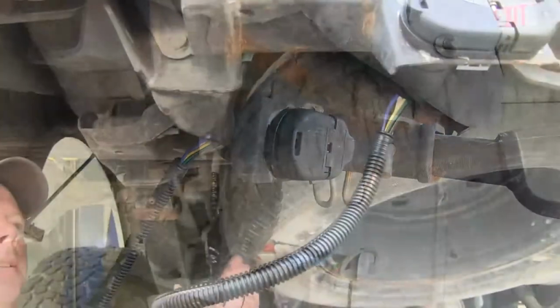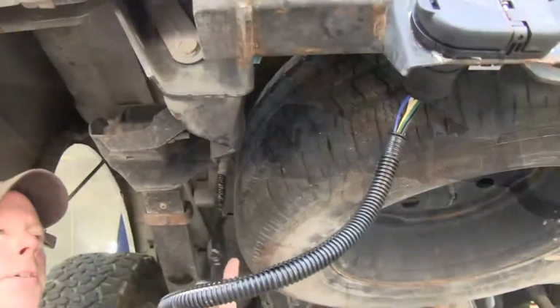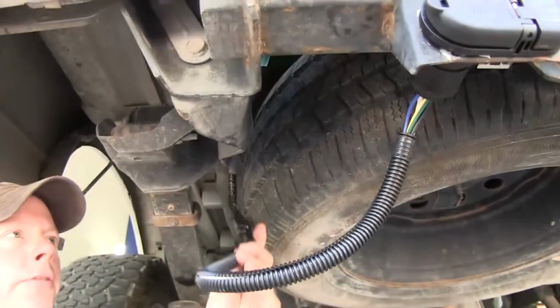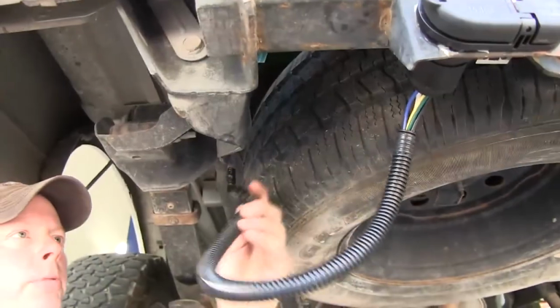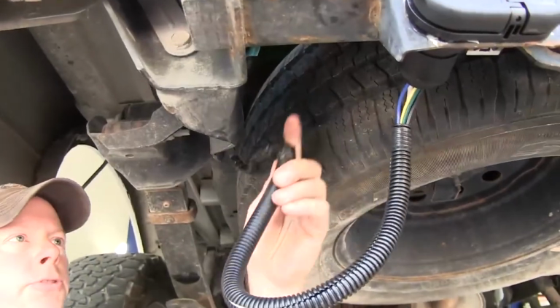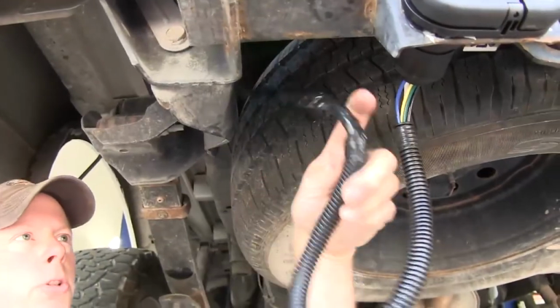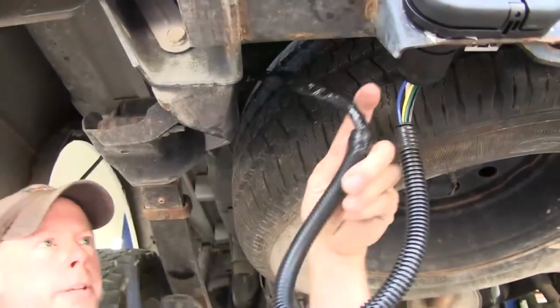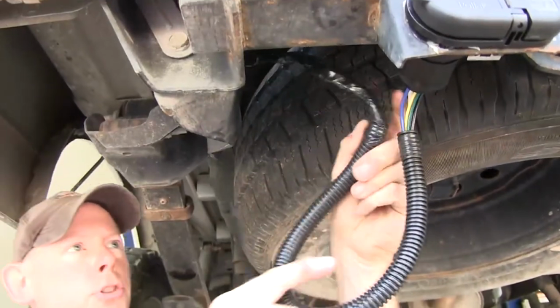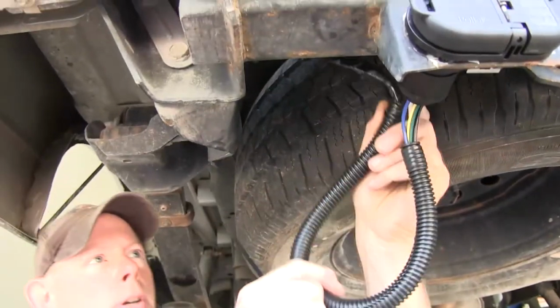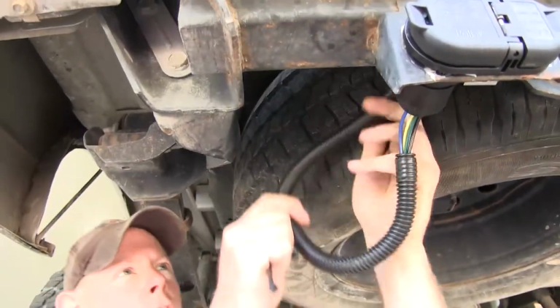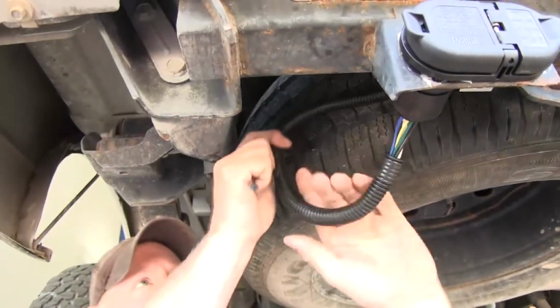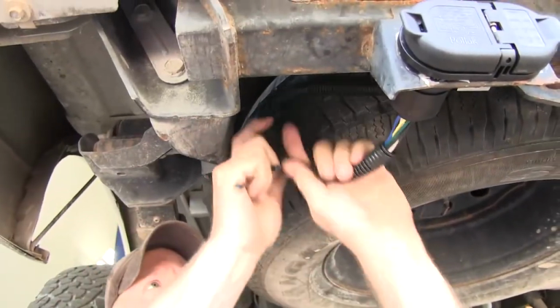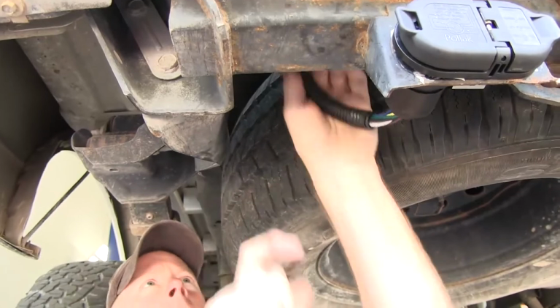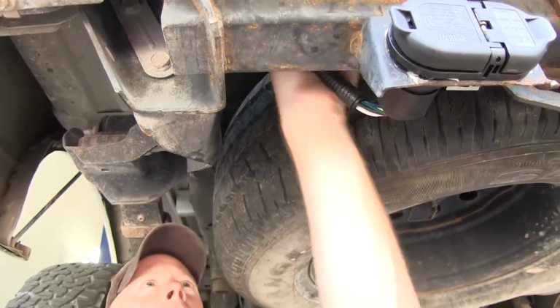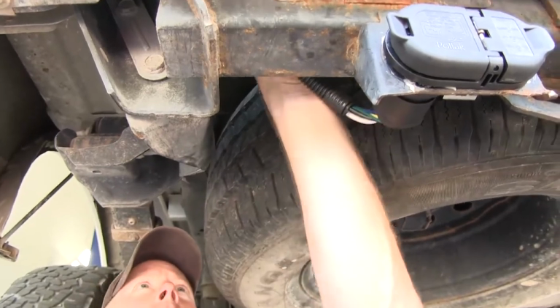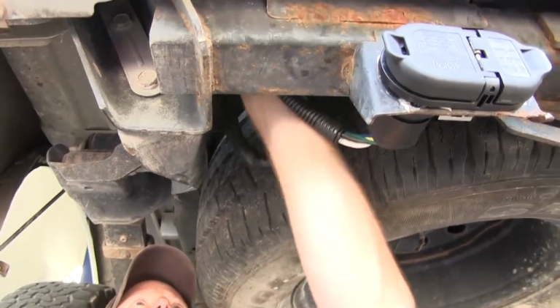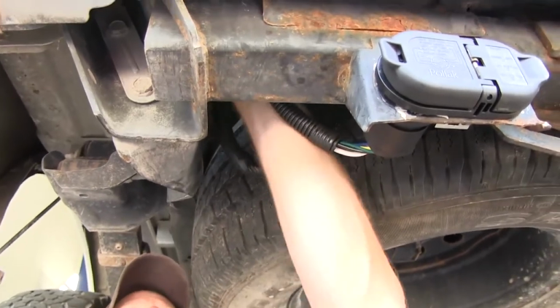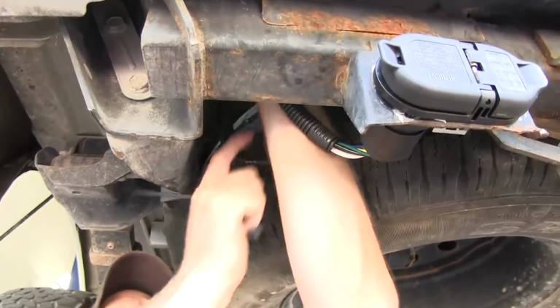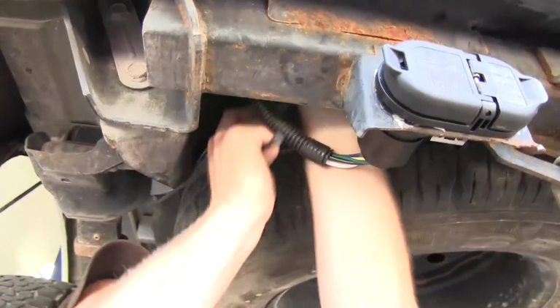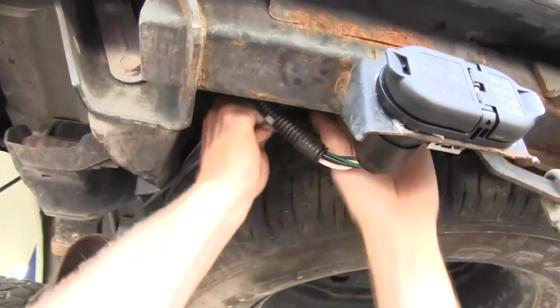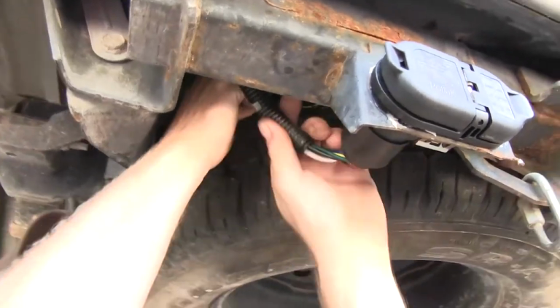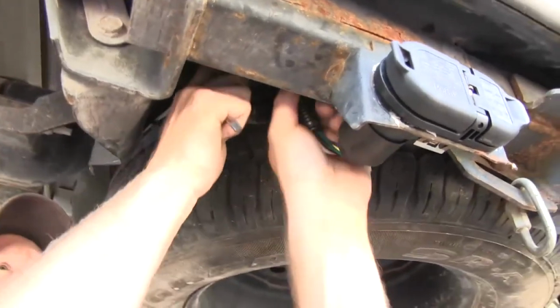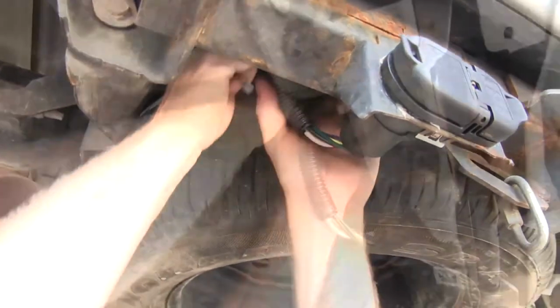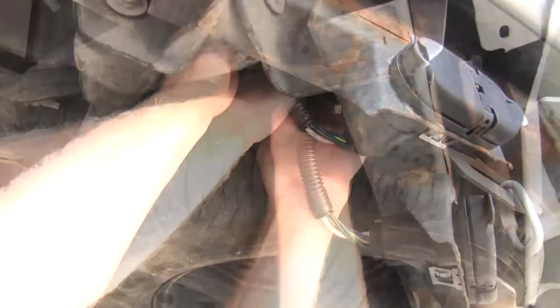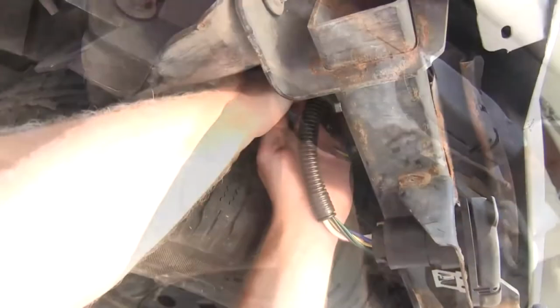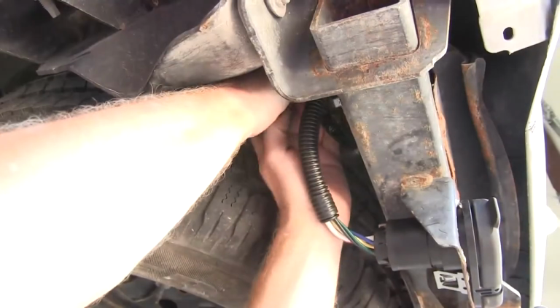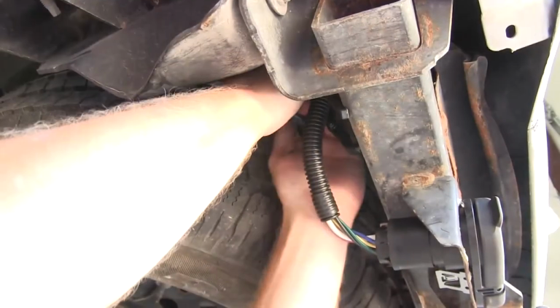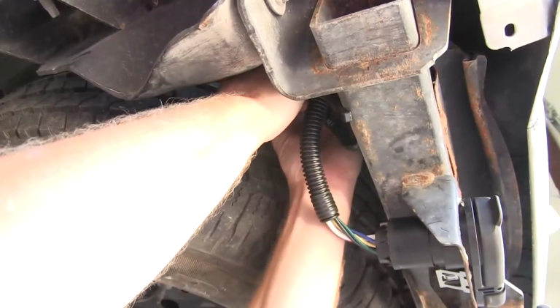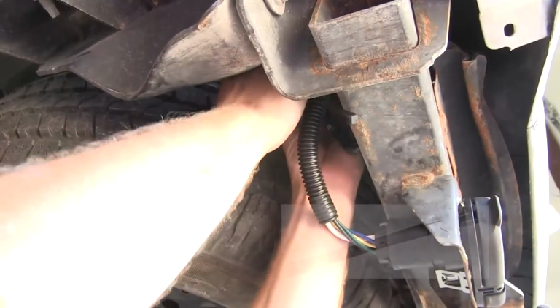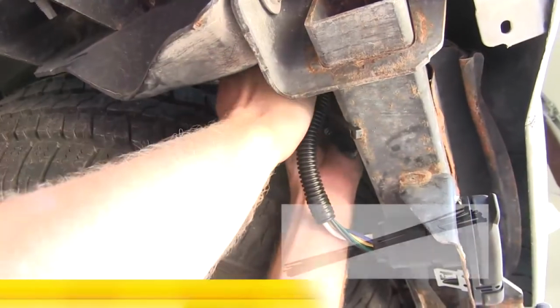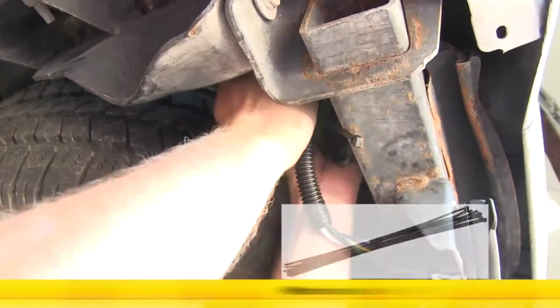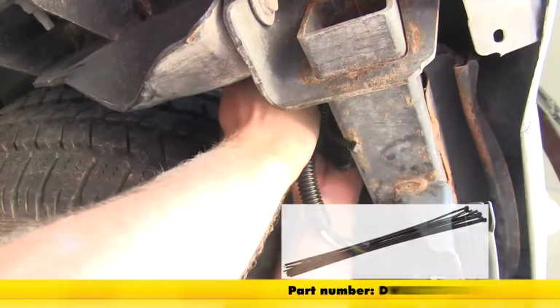I'll take a few moments to push our wires up and out of the way, make sure they're safe, bundled up, and secure, and attach them with some zip ties.